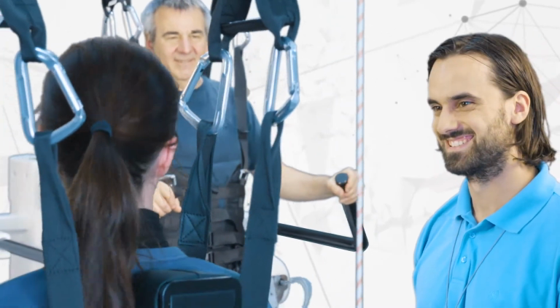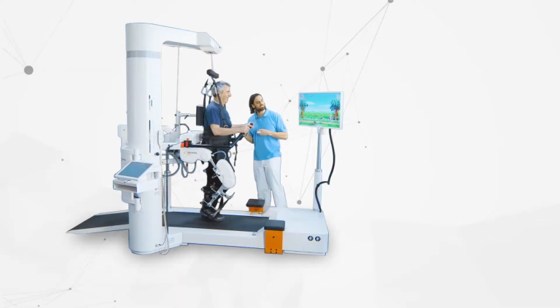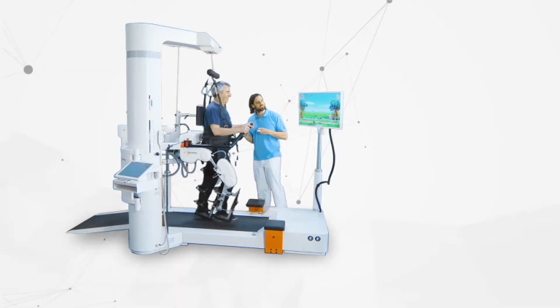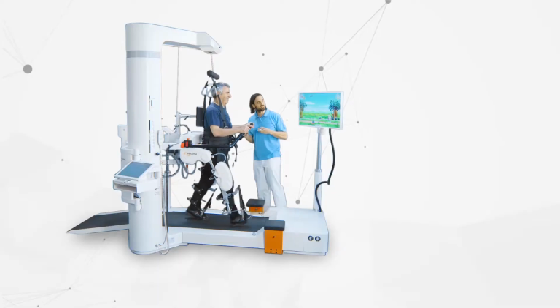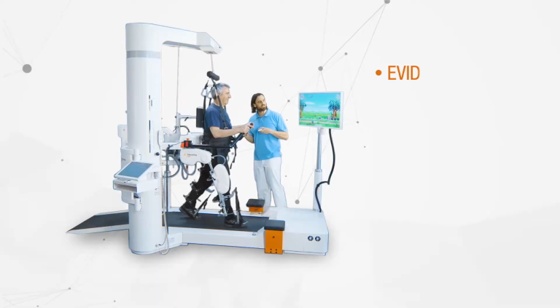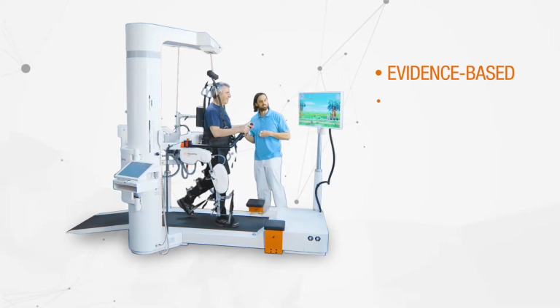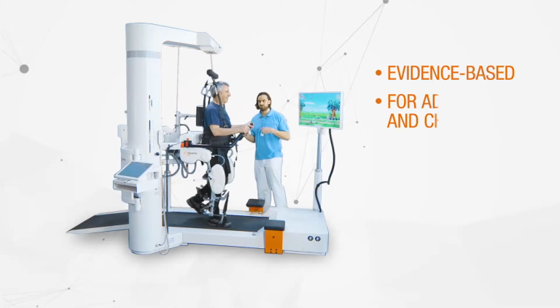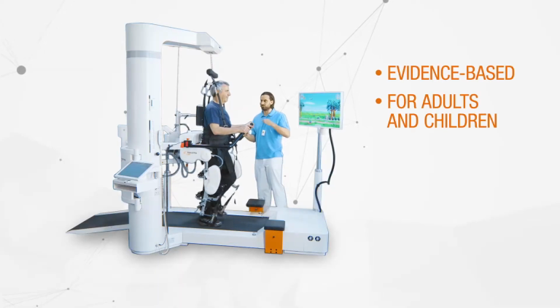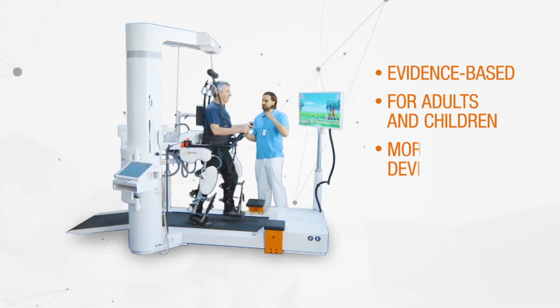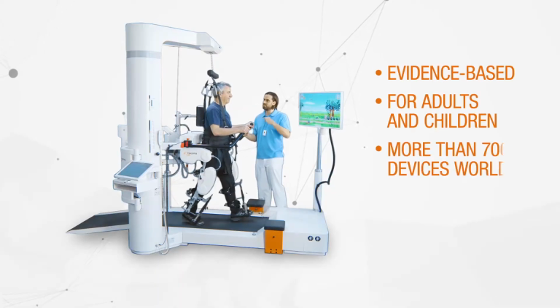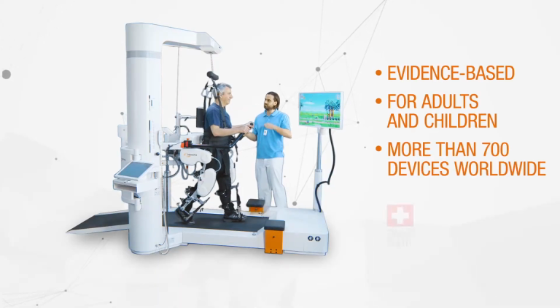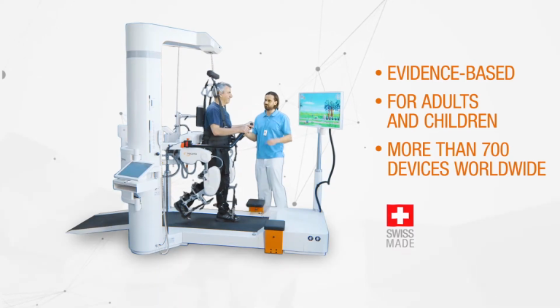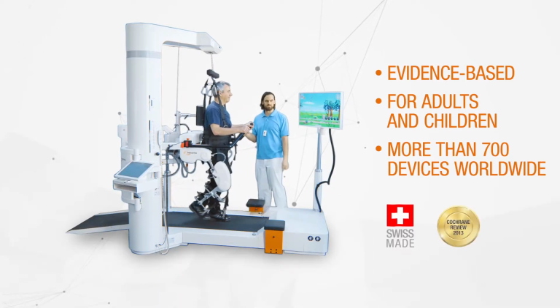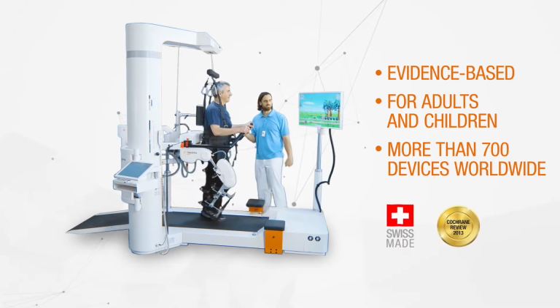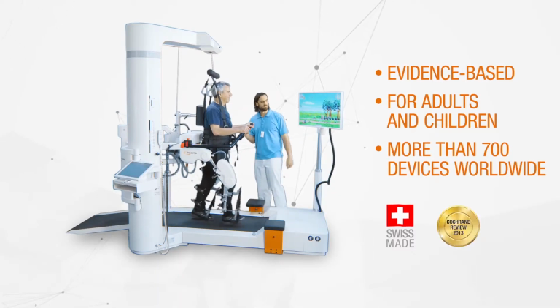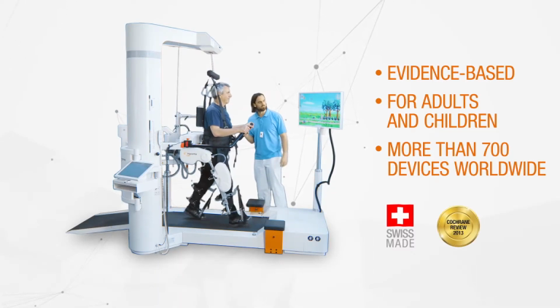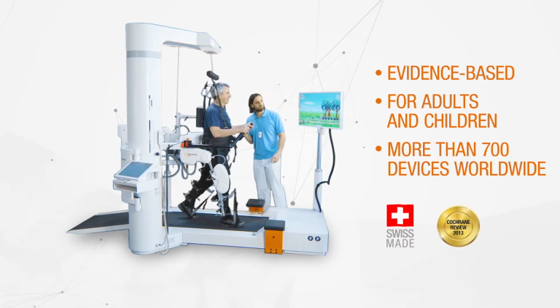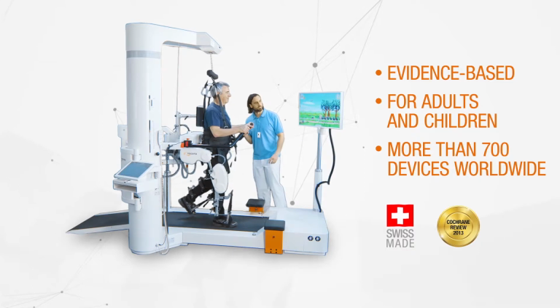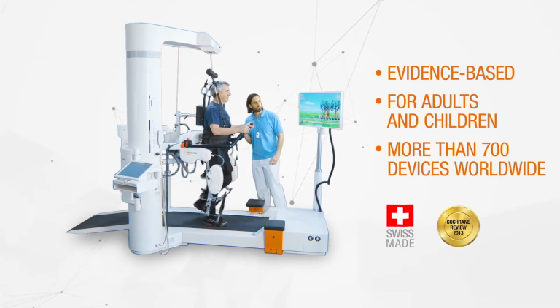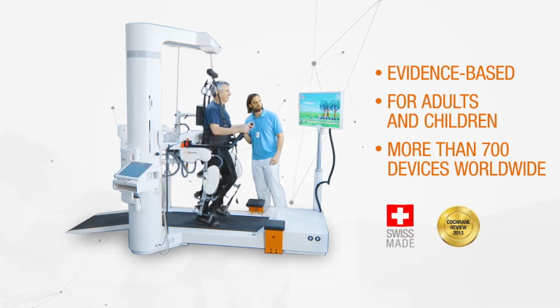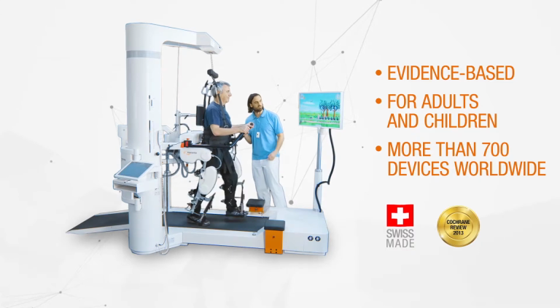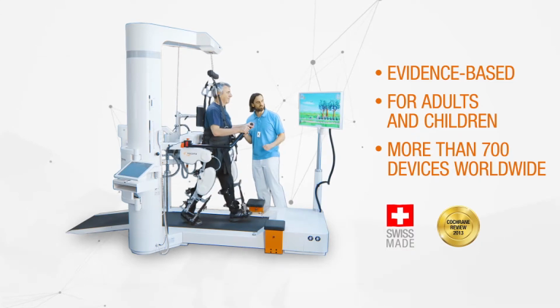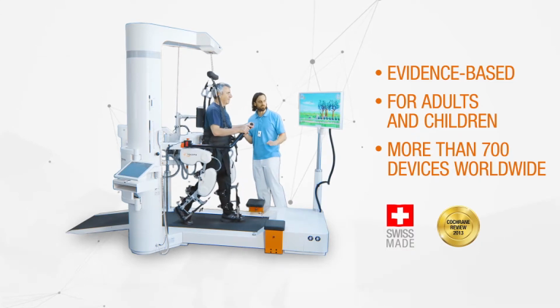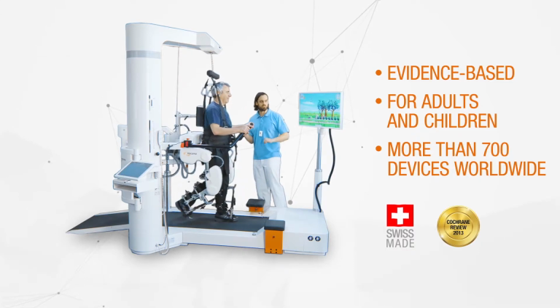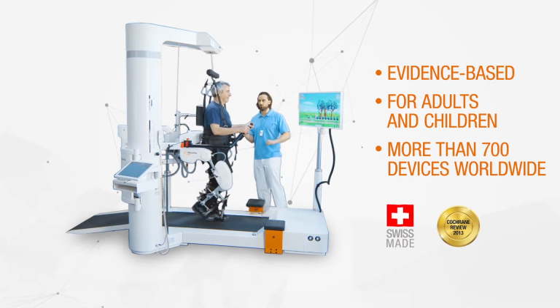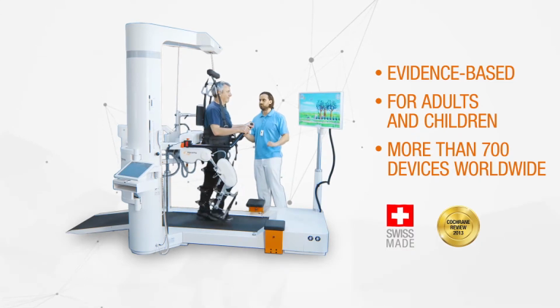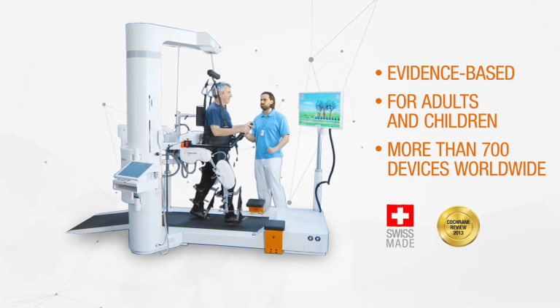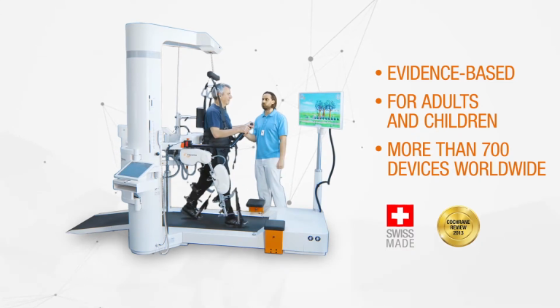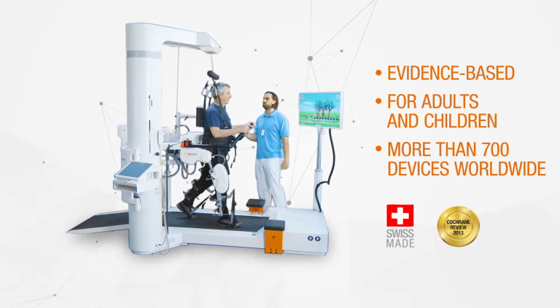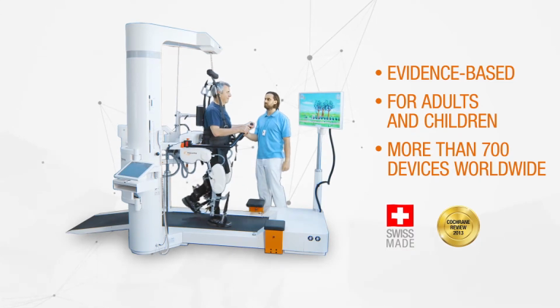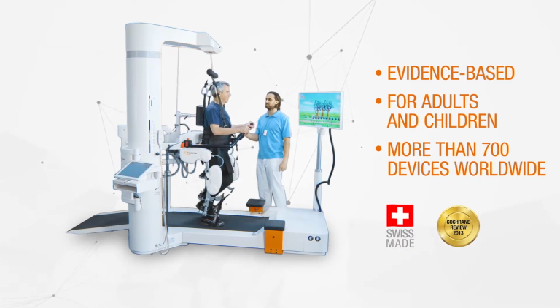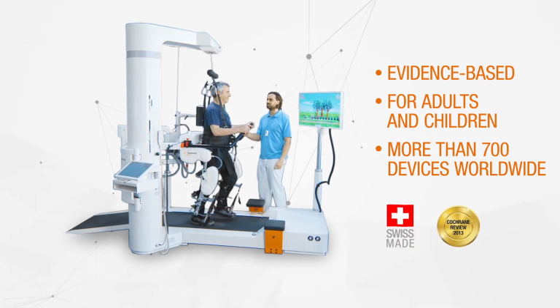HOCOMA's Lokomat — the most trusted gait robot. Getting your patients back on their feet.